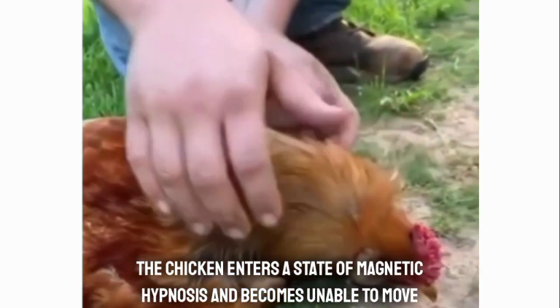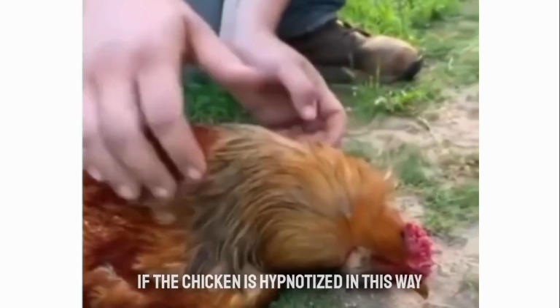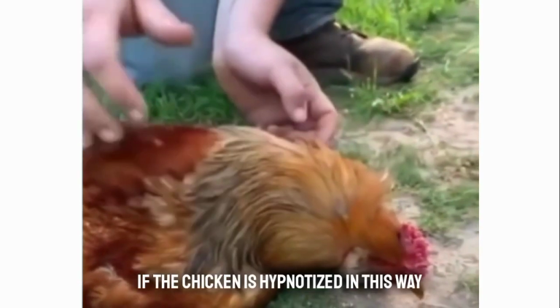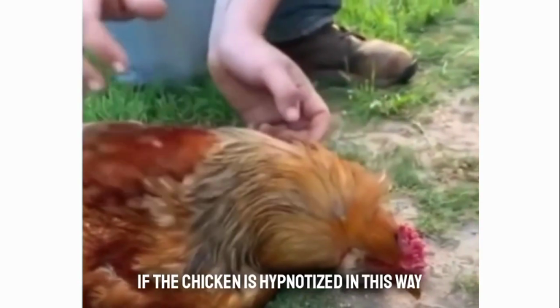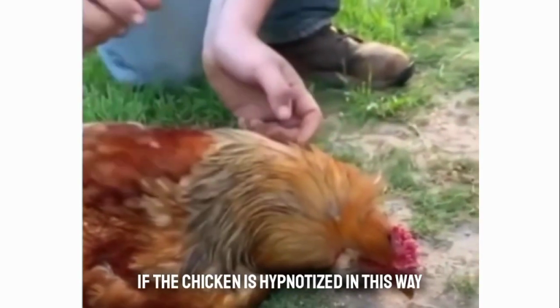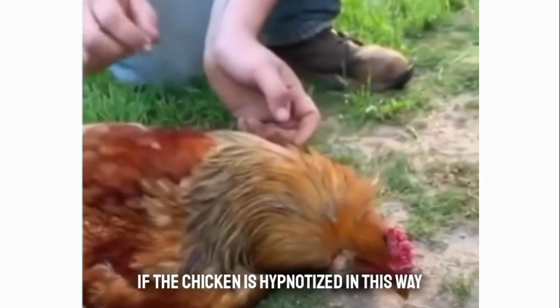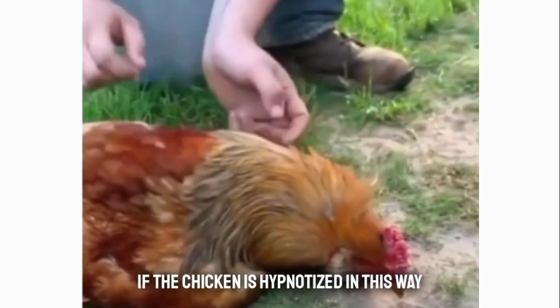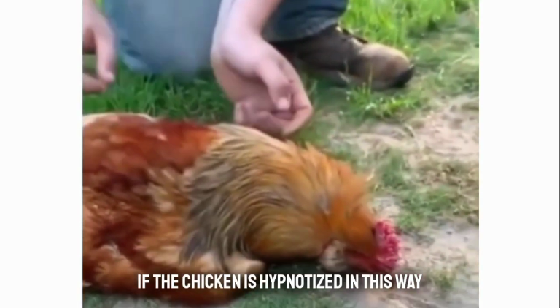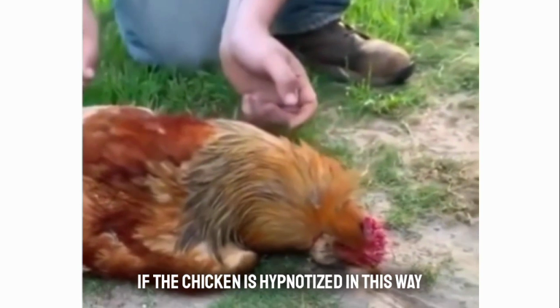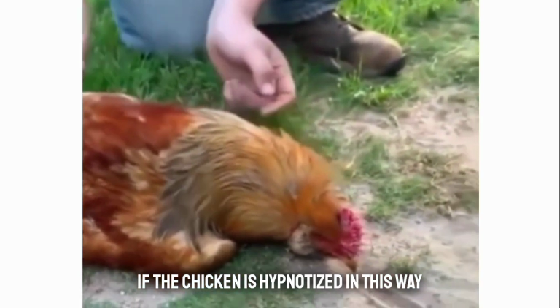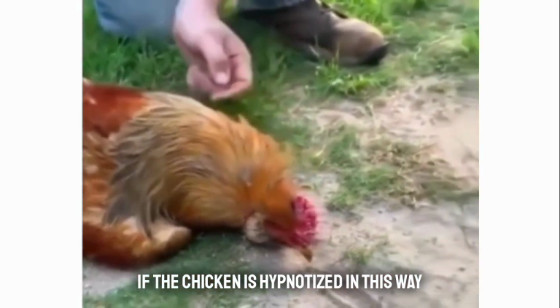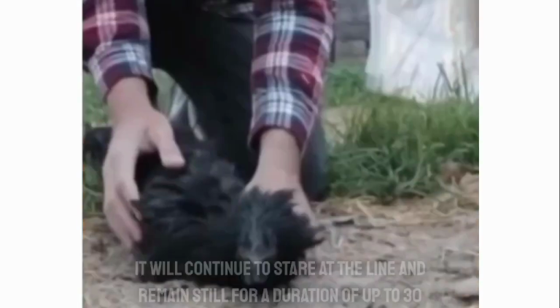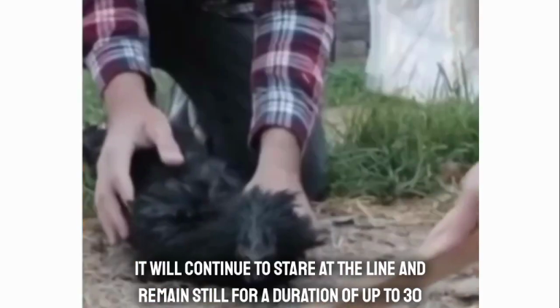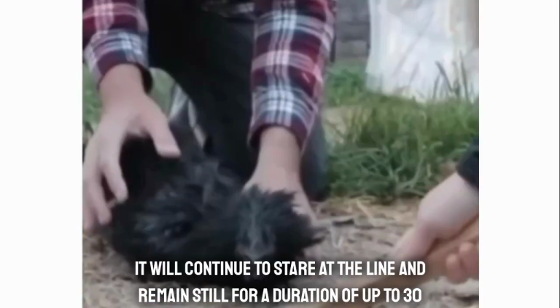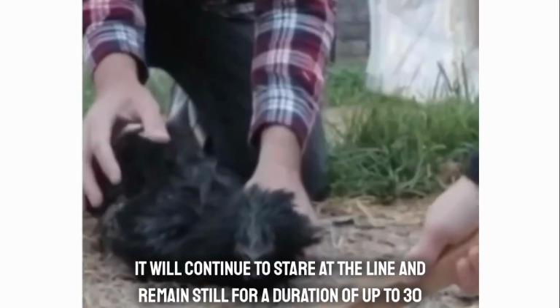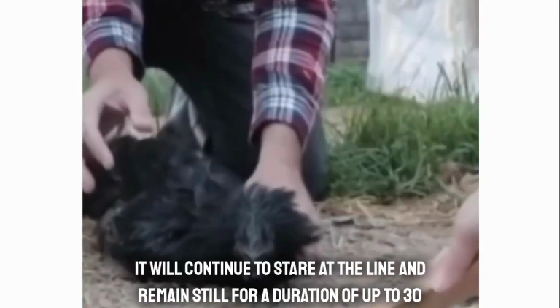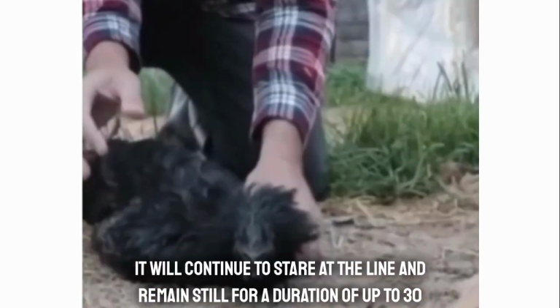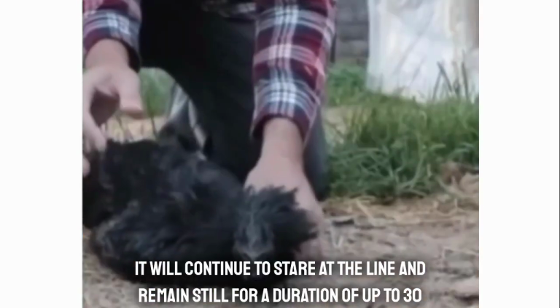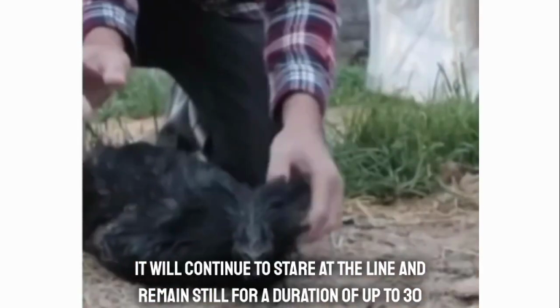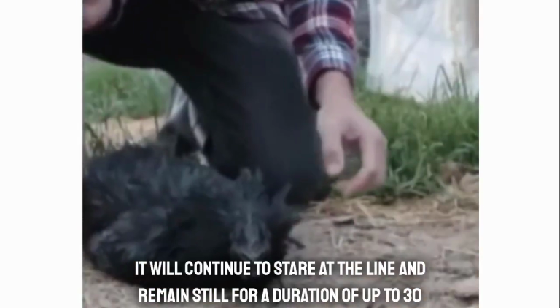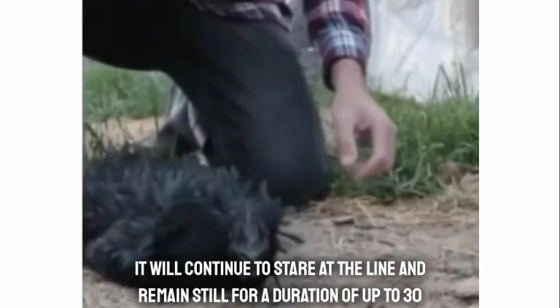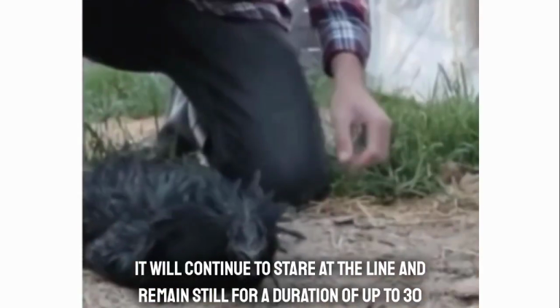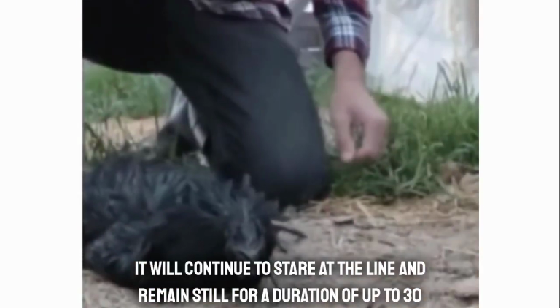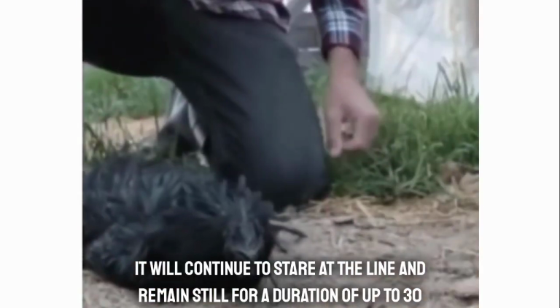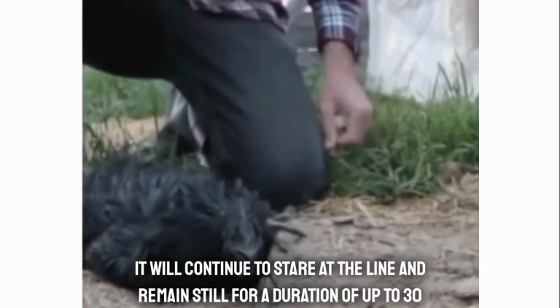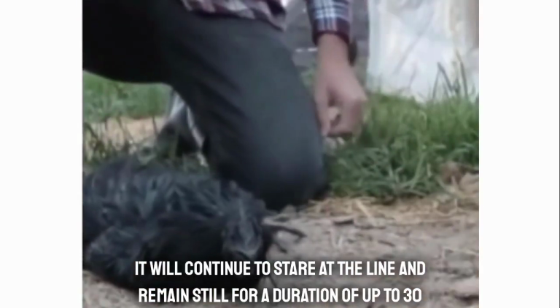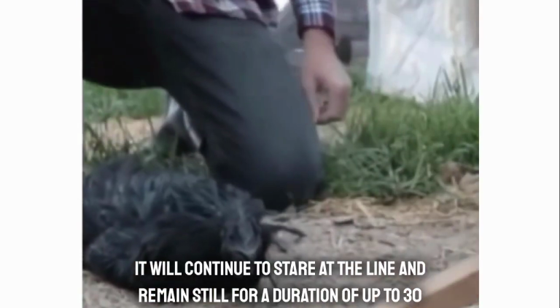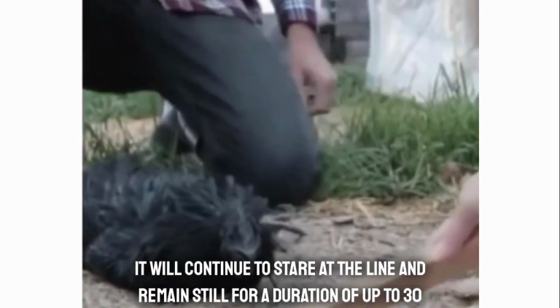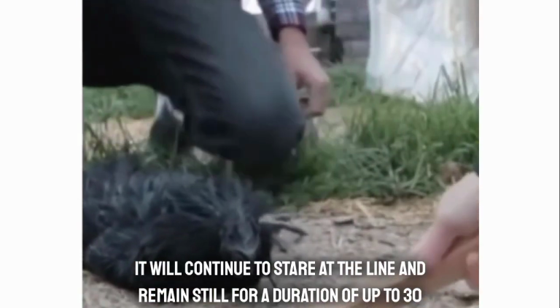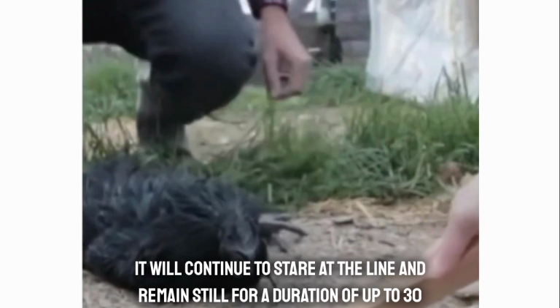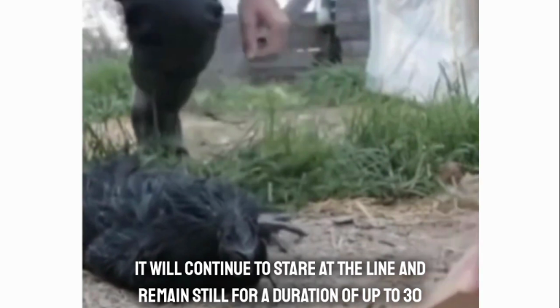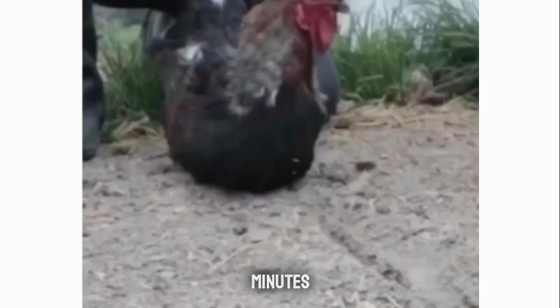If the chicken is hypnotized in this way, it will continue to stare at the lion and remain still for a duration of up to 30 minutes.